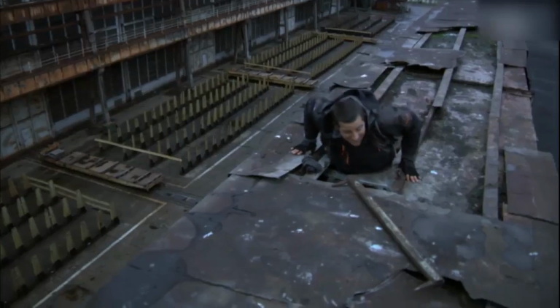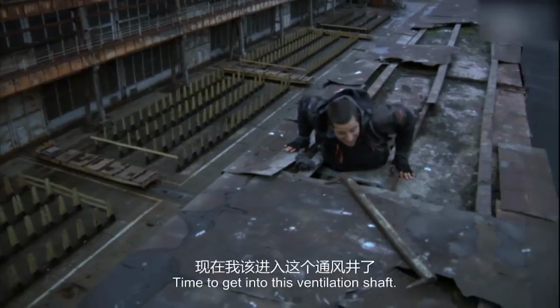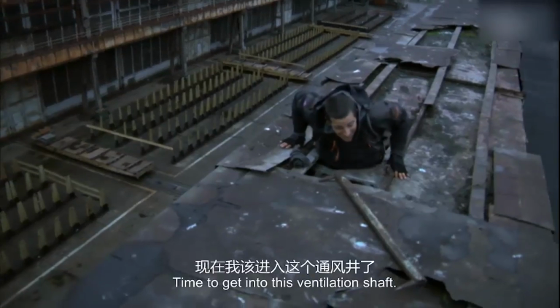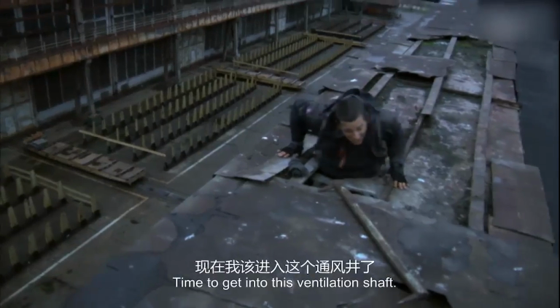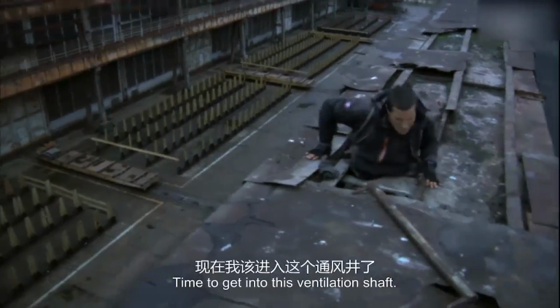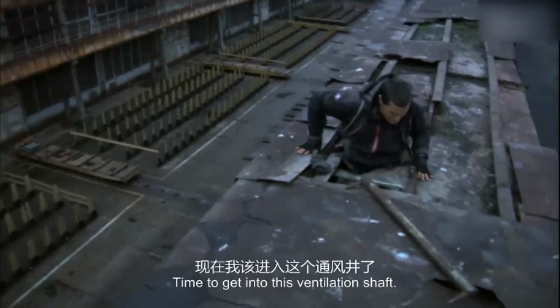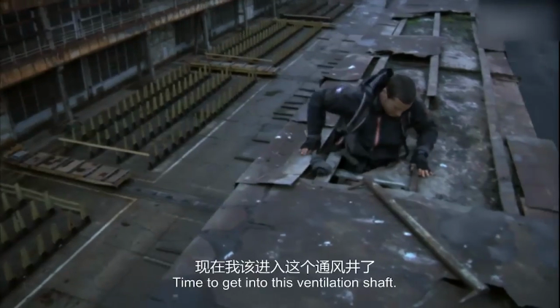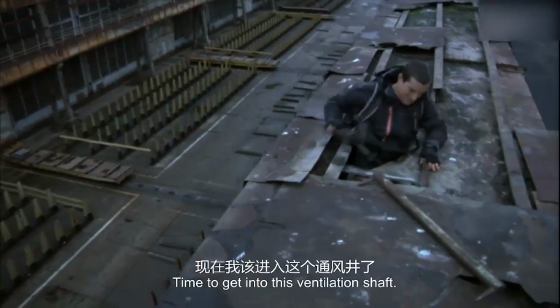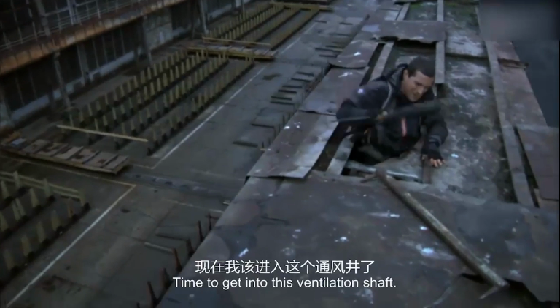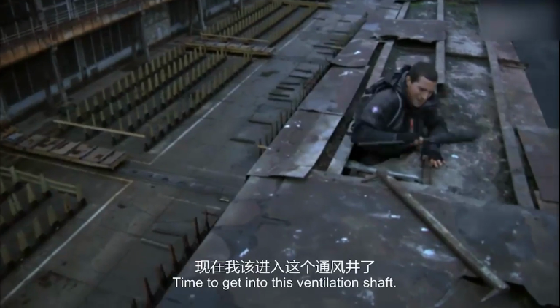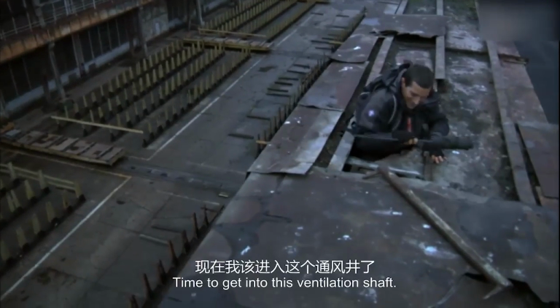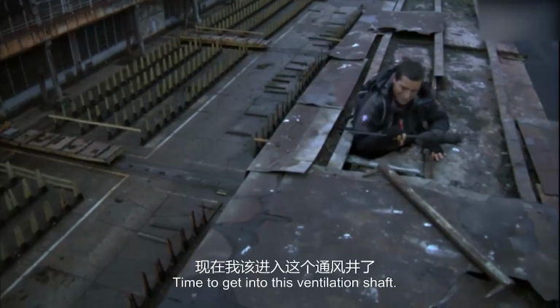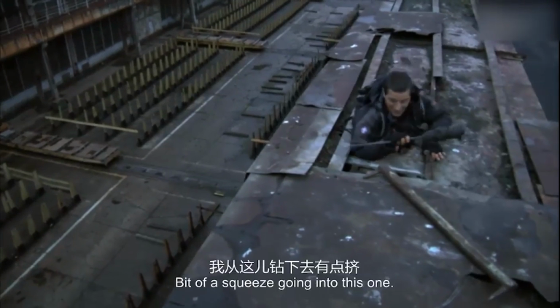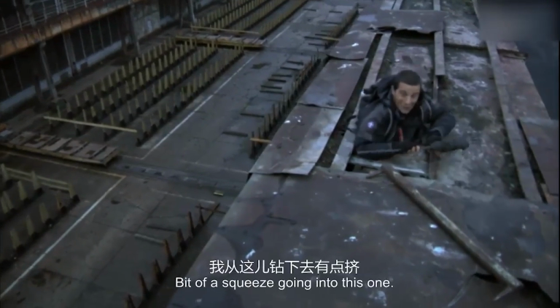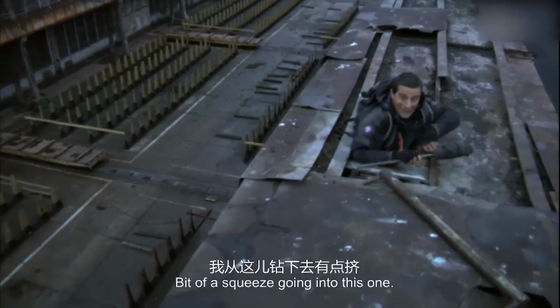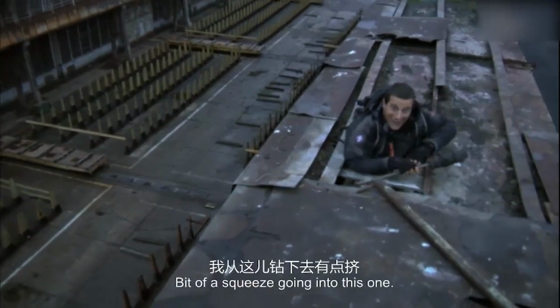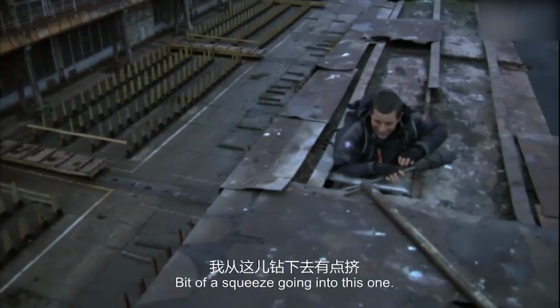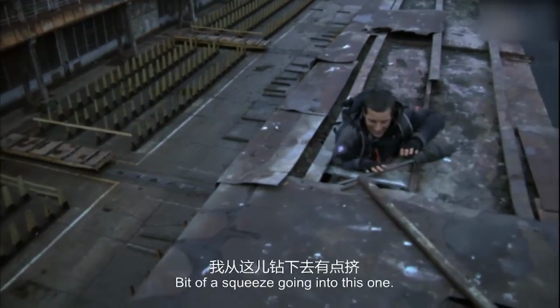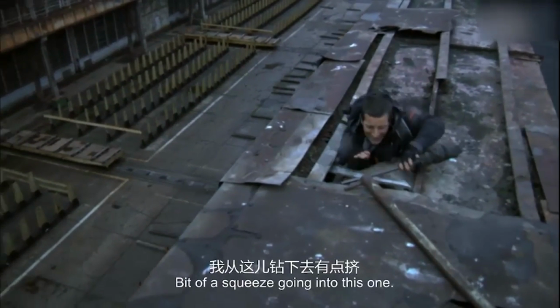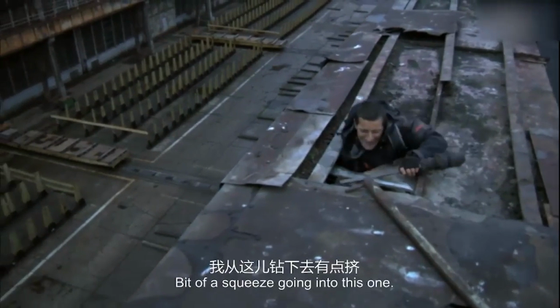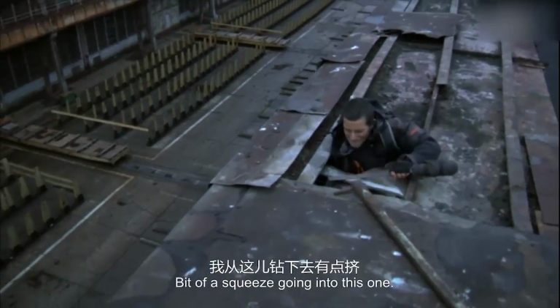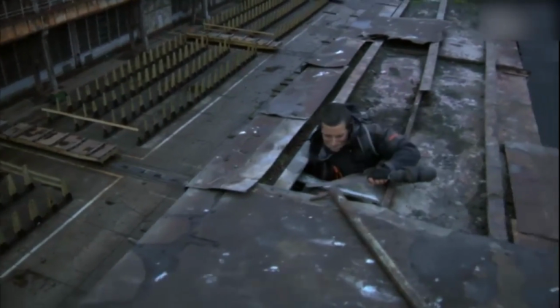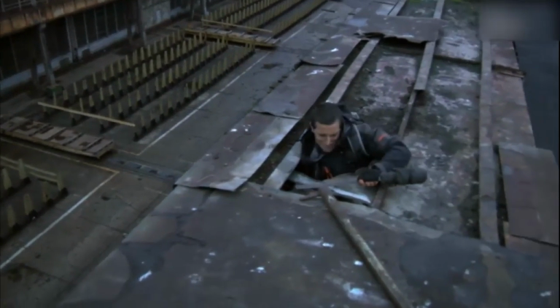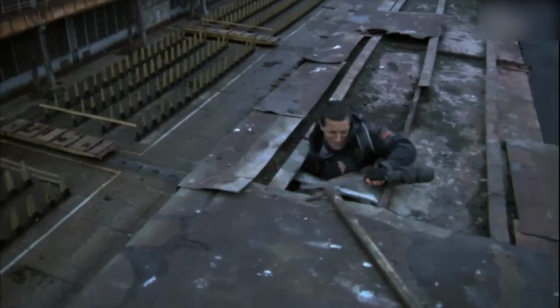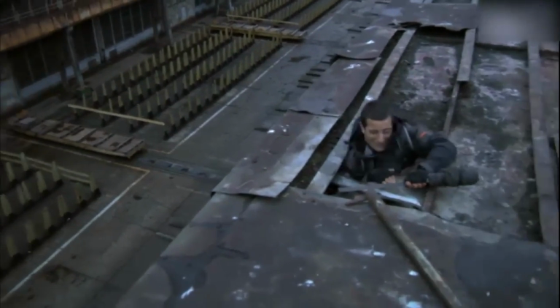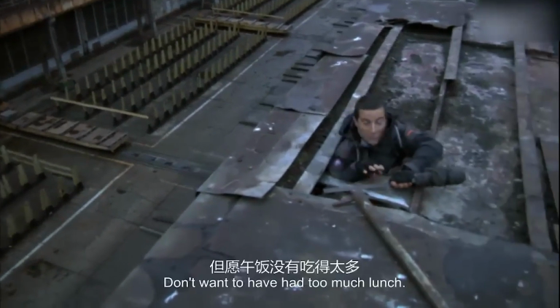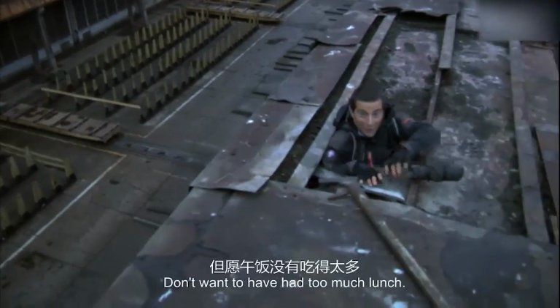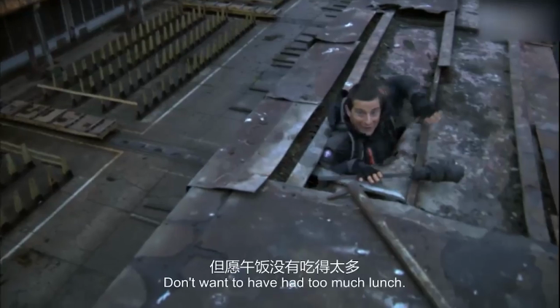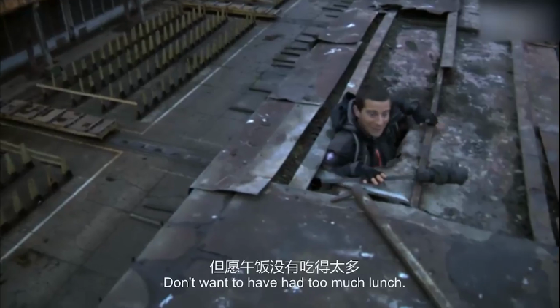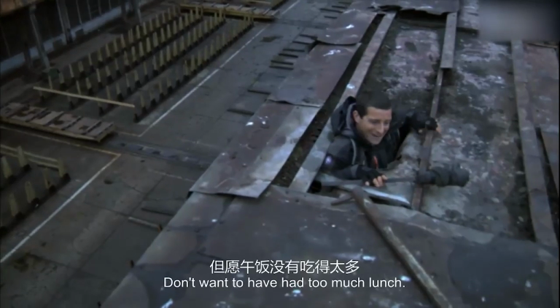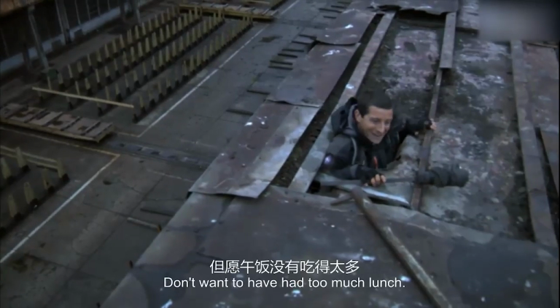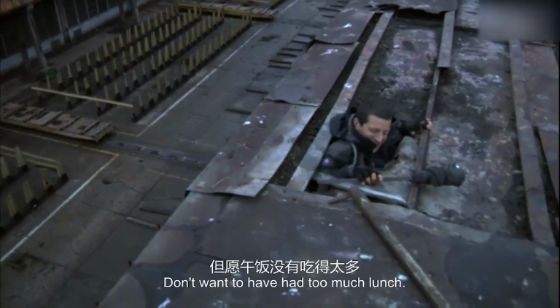Time to get into this ventilation shaft. I'm going to squeeze into this one — I don't want to have had too much lunch.